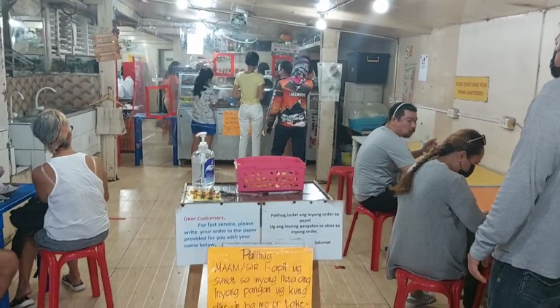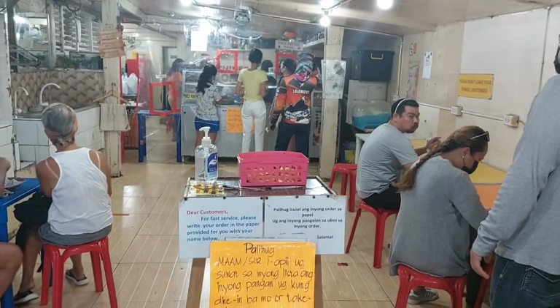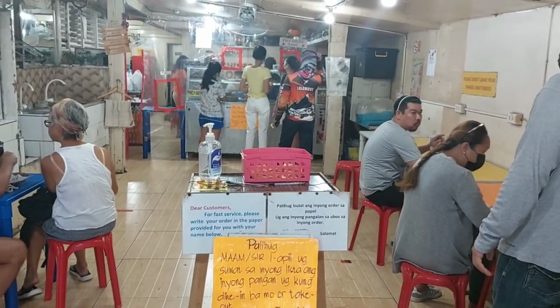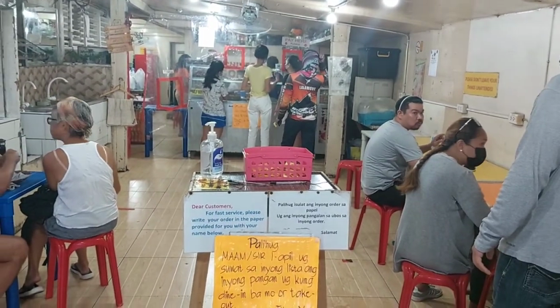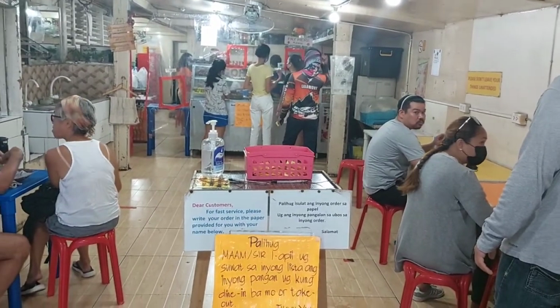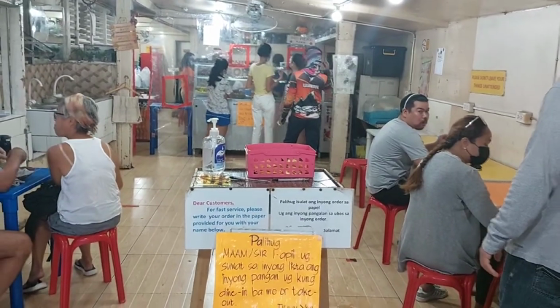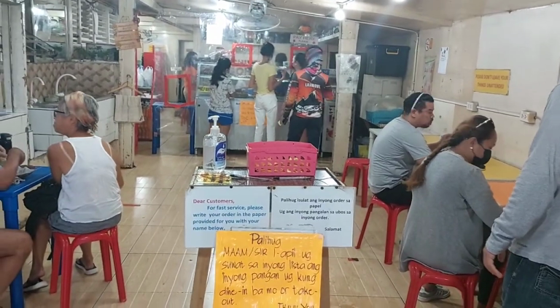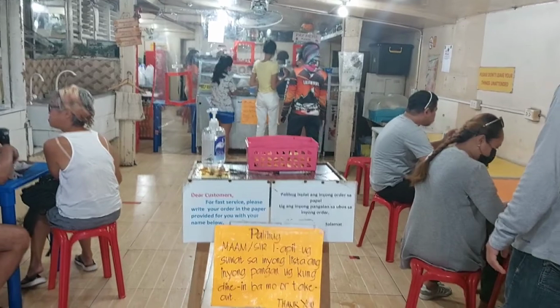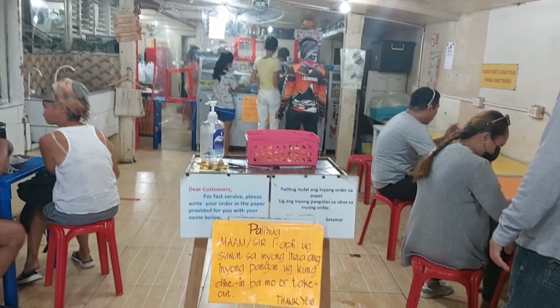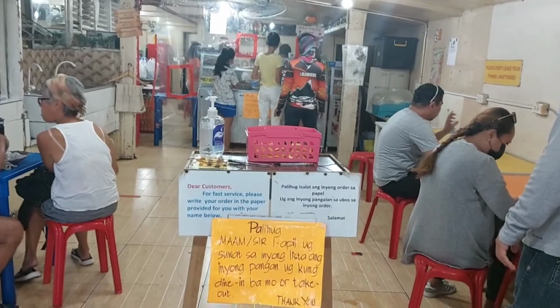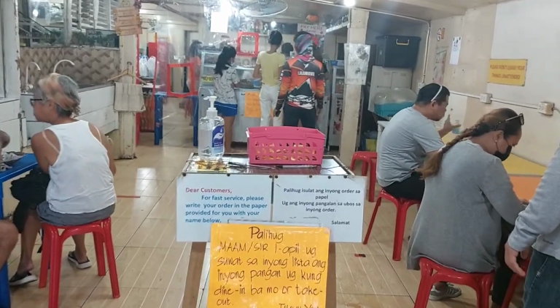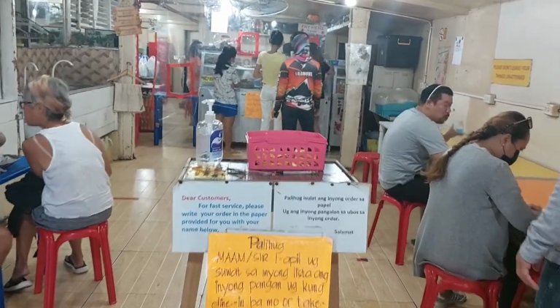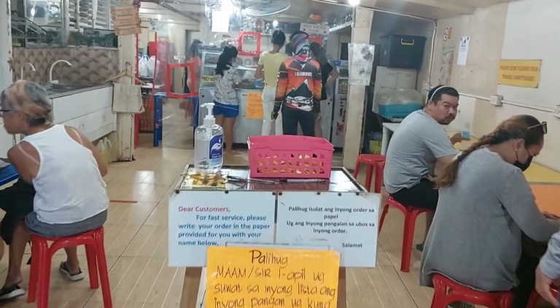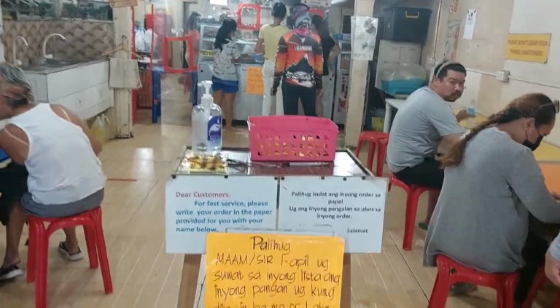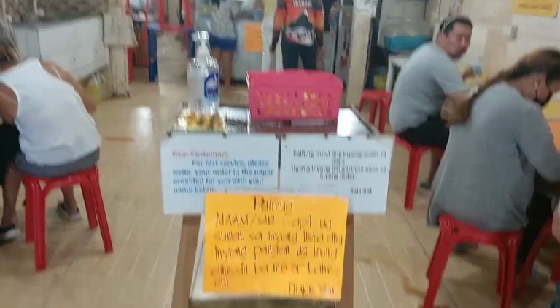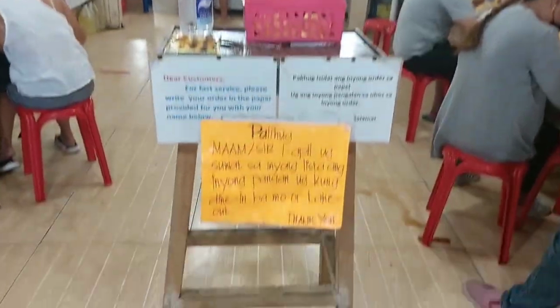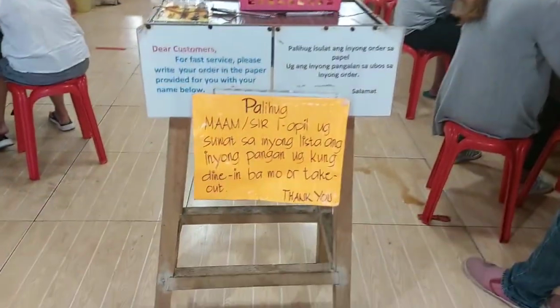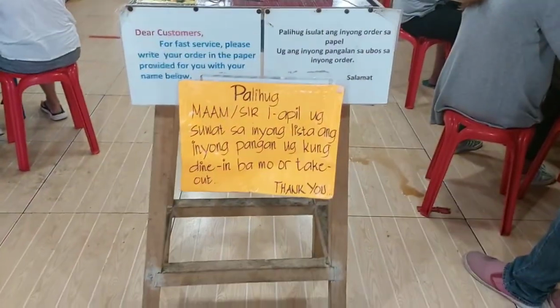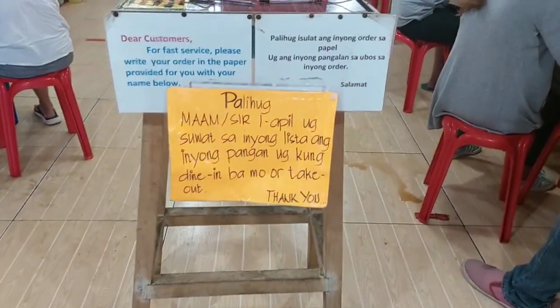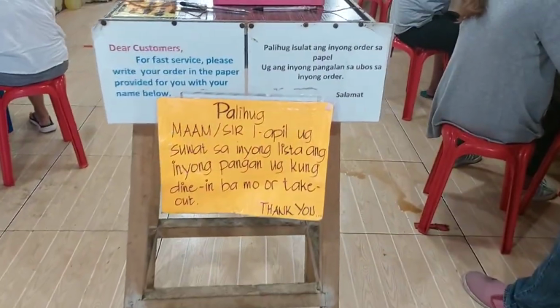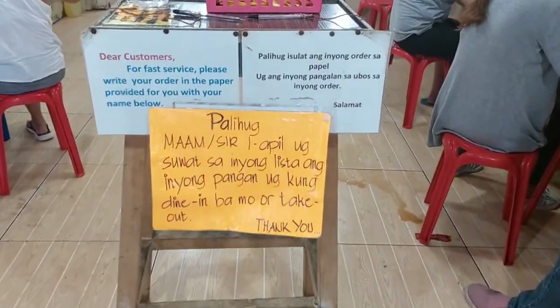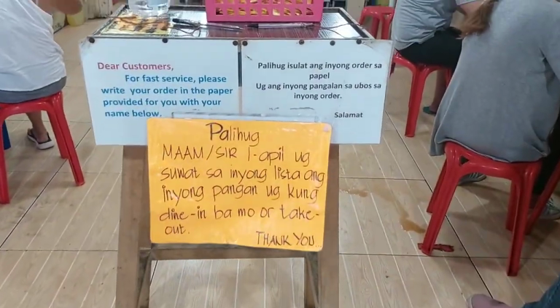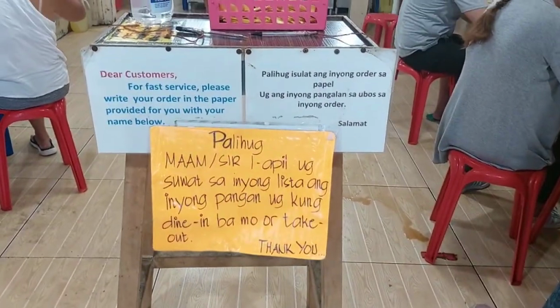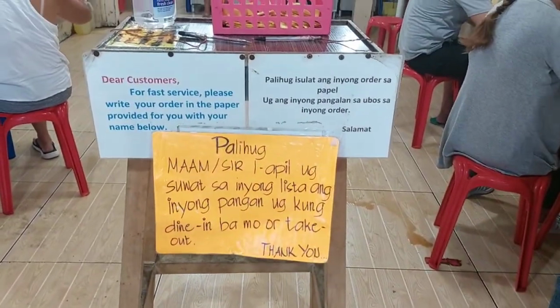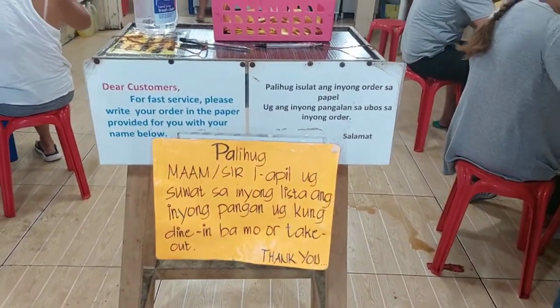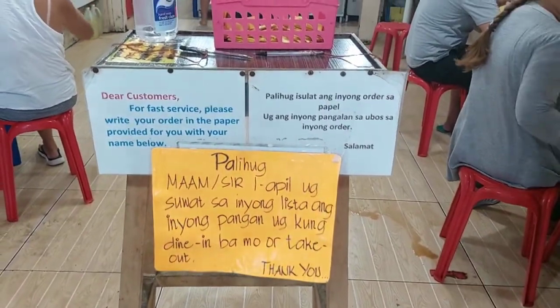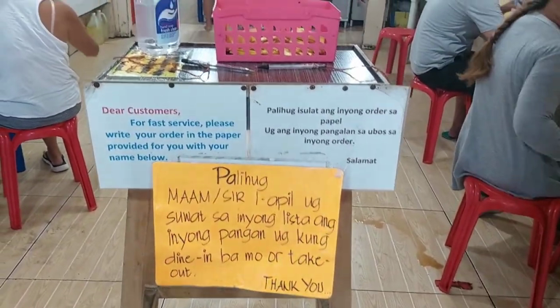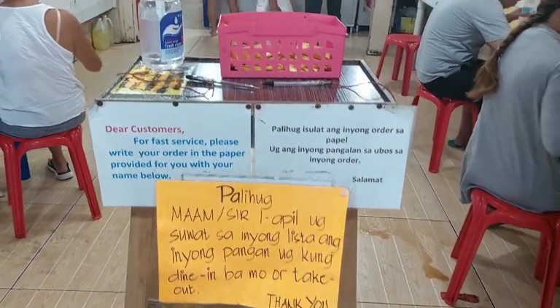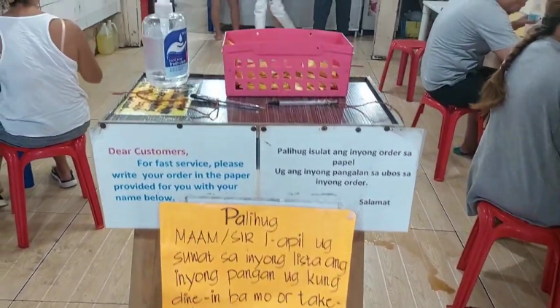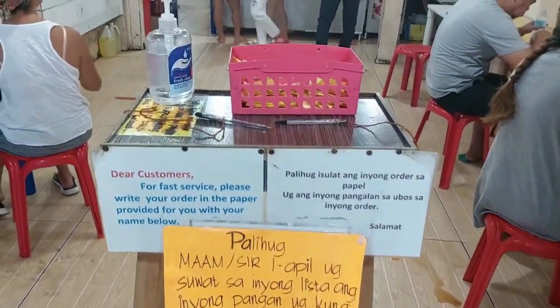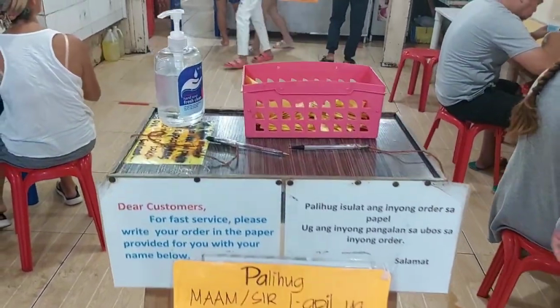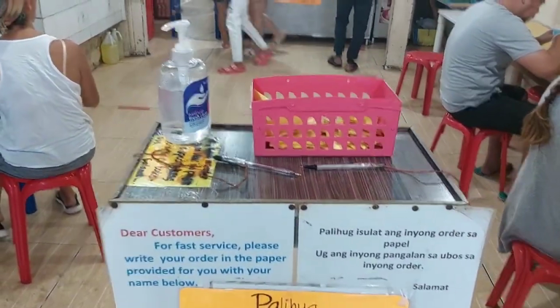Upon entering, you need to write your name and your order on a piece of paper and give it to the counter.